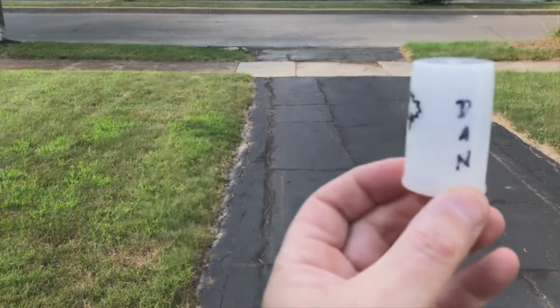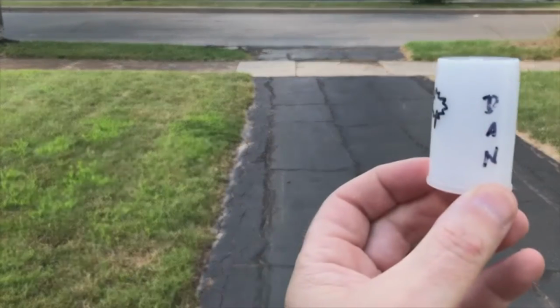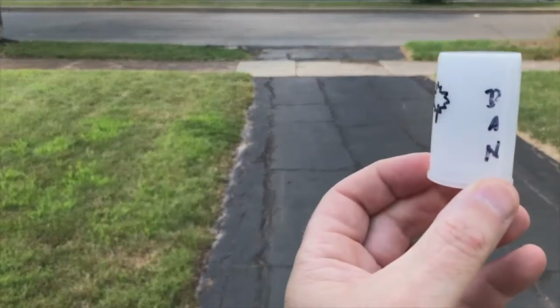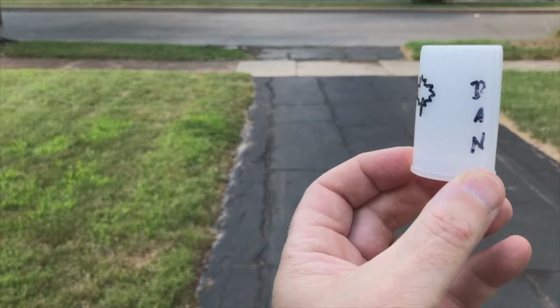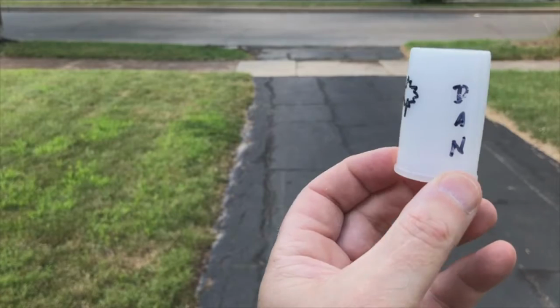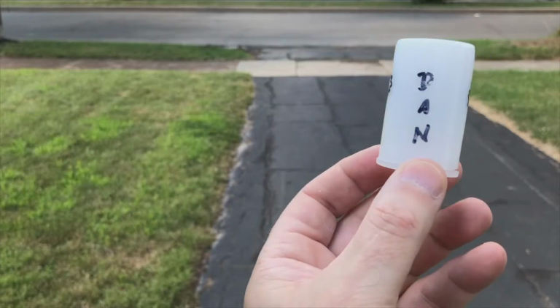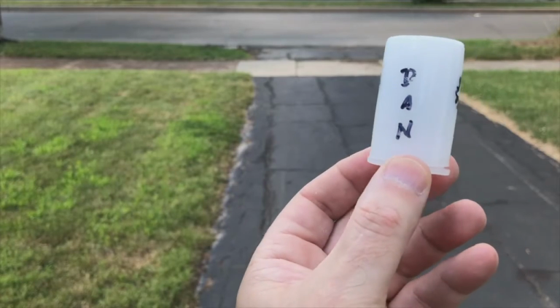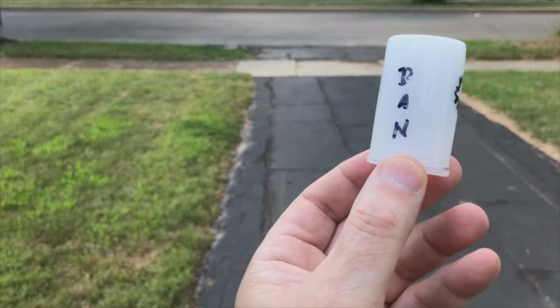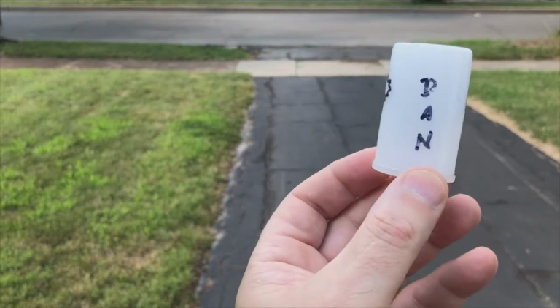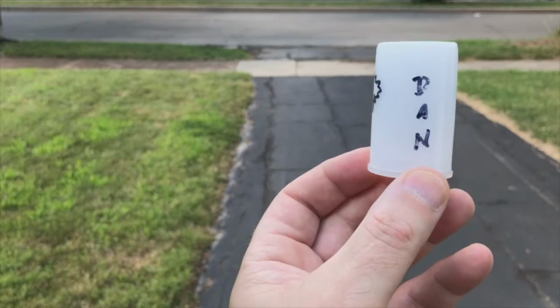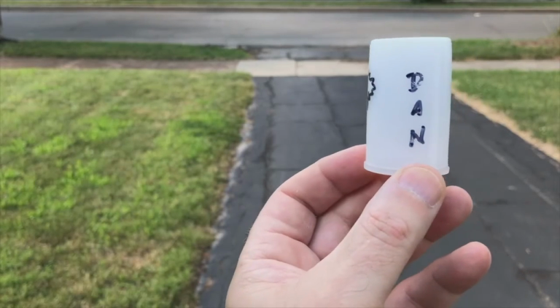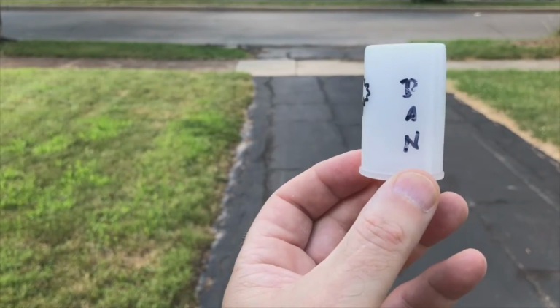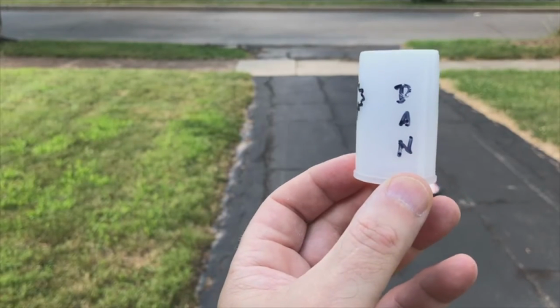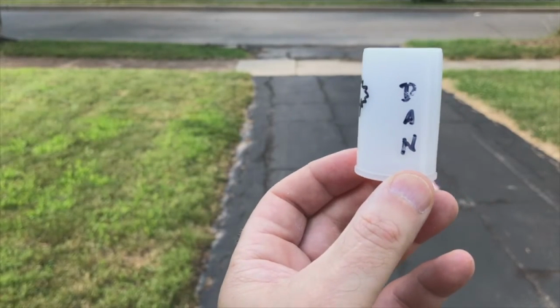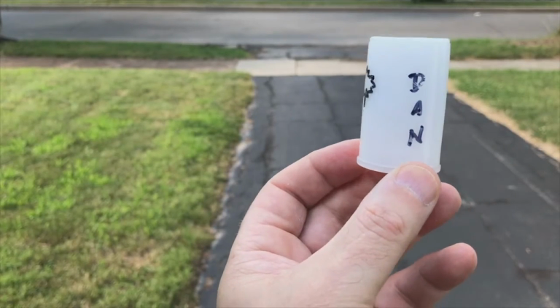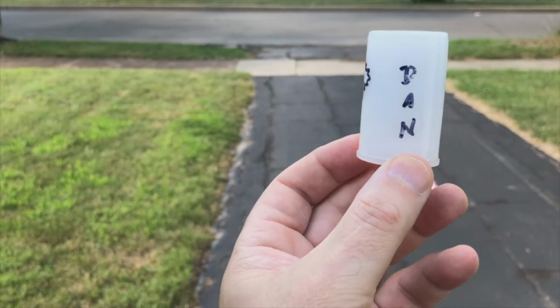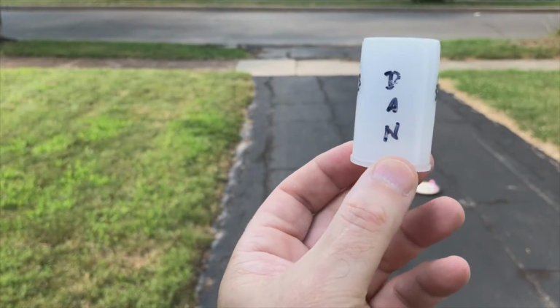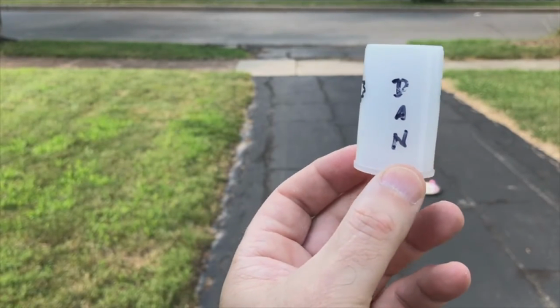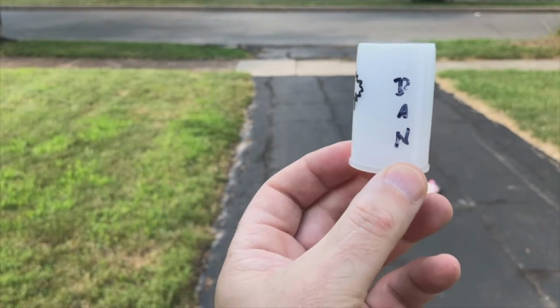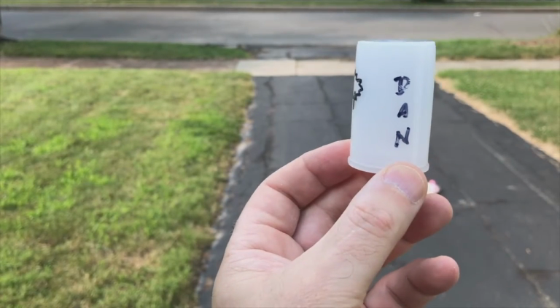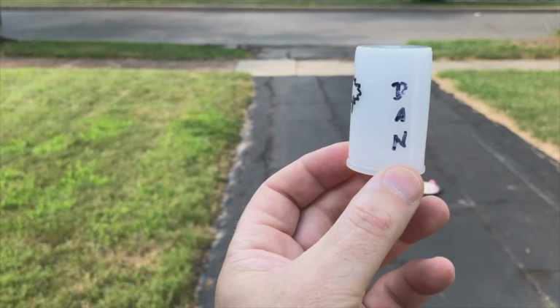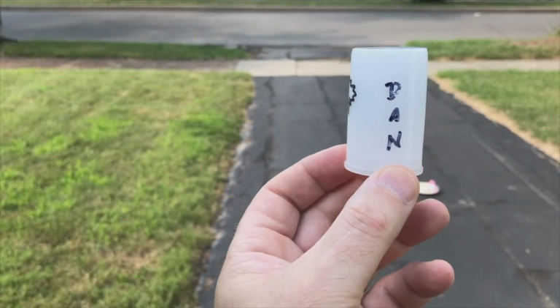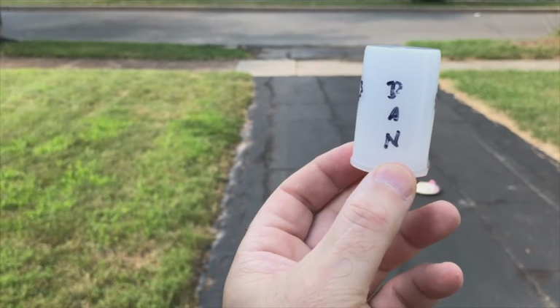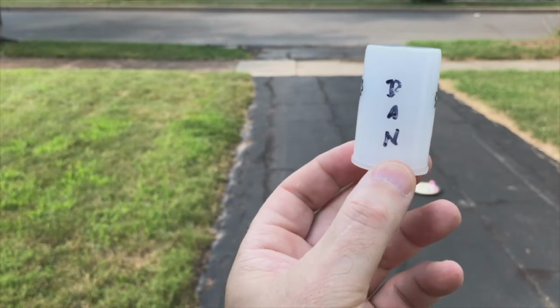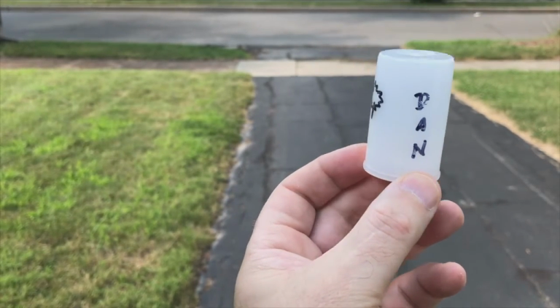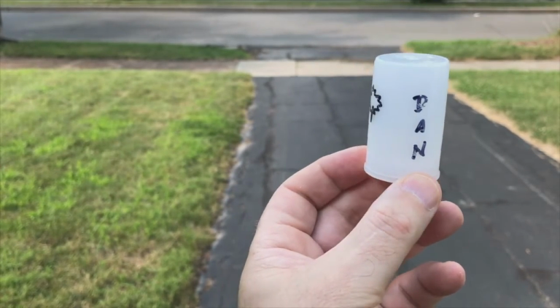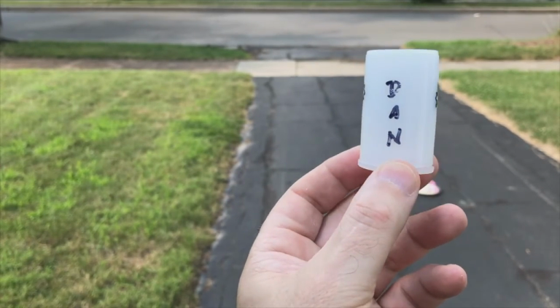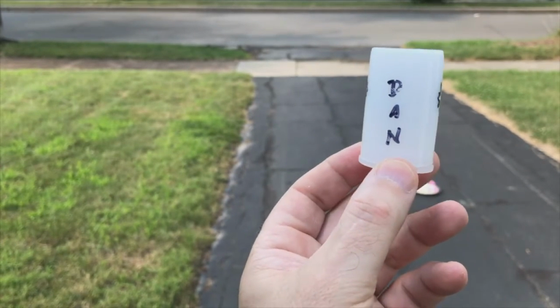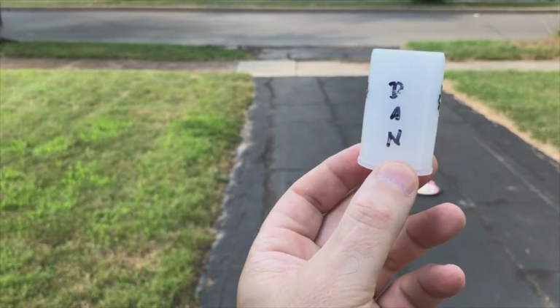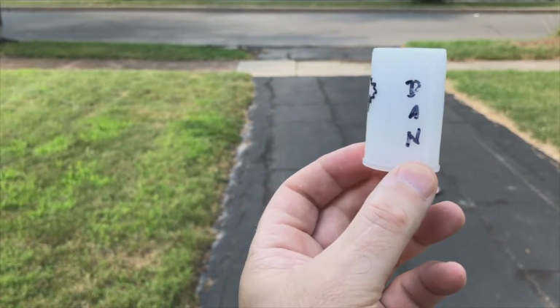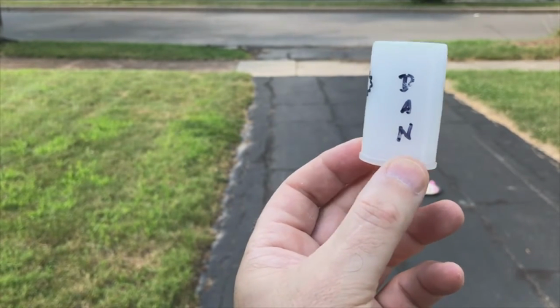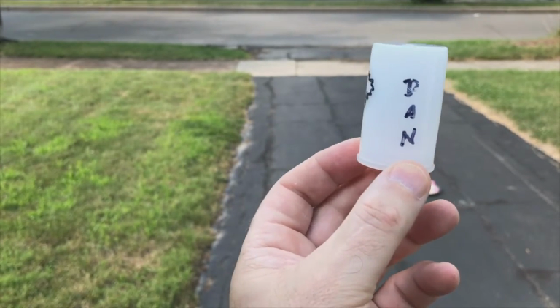This is our first rocket we're going to launch. We're just going to put a little bit of Alka-Seltzer and a bunch of water.